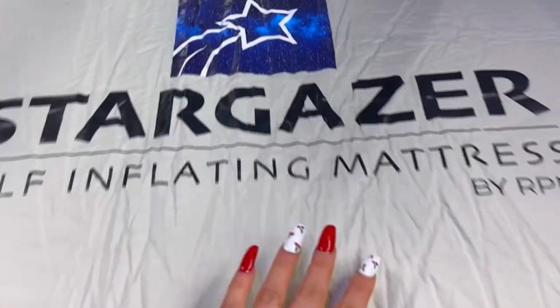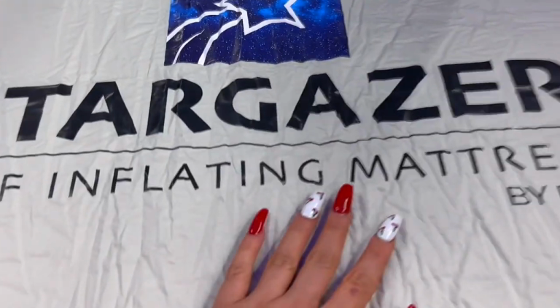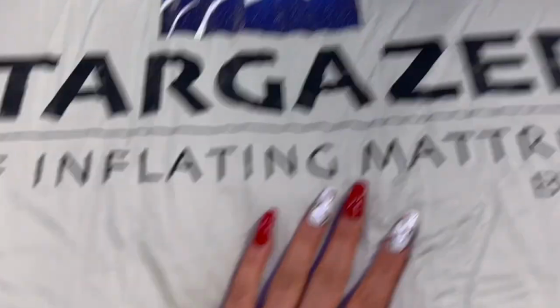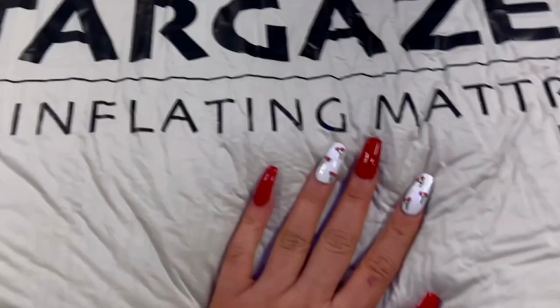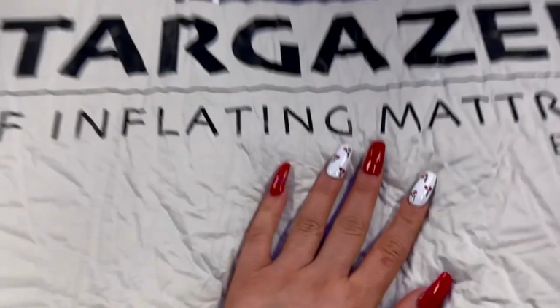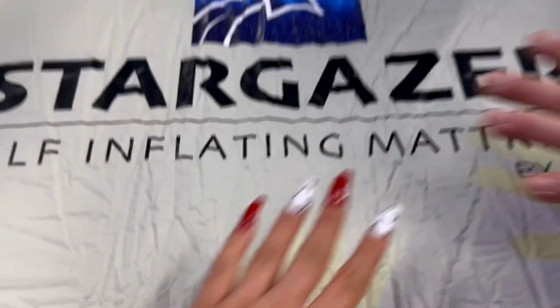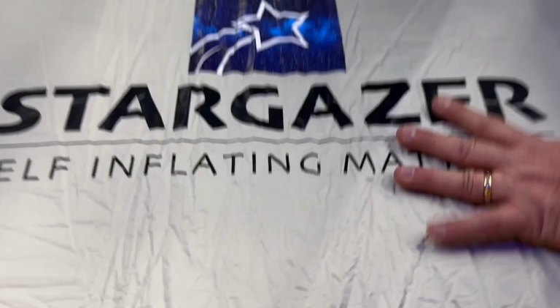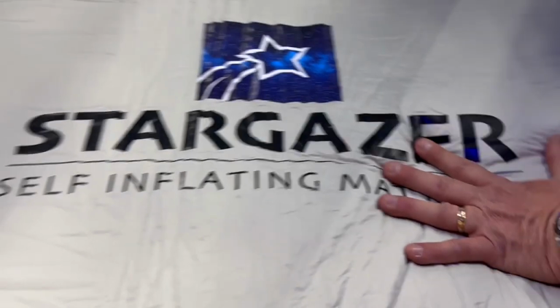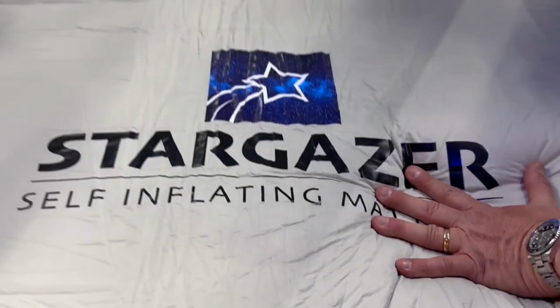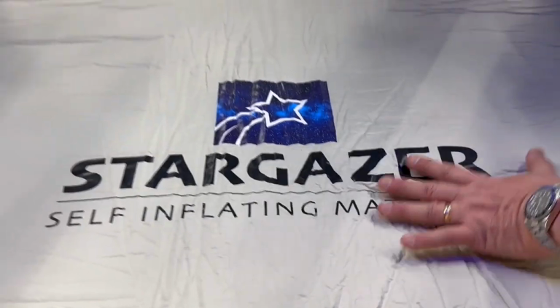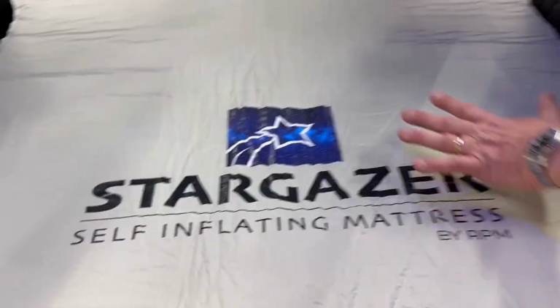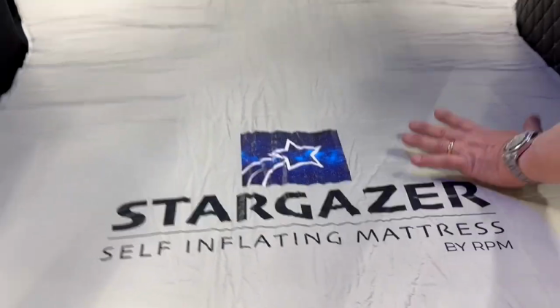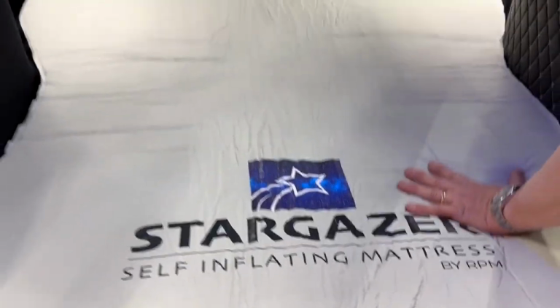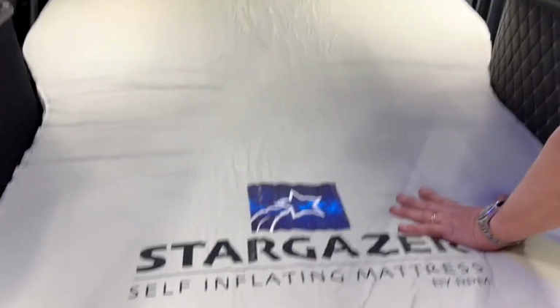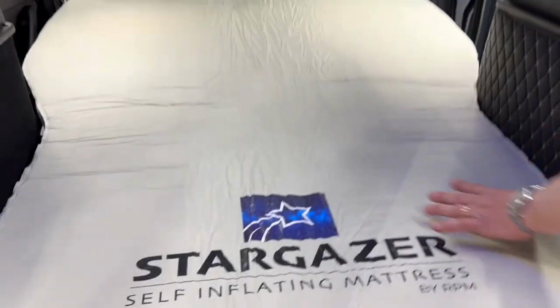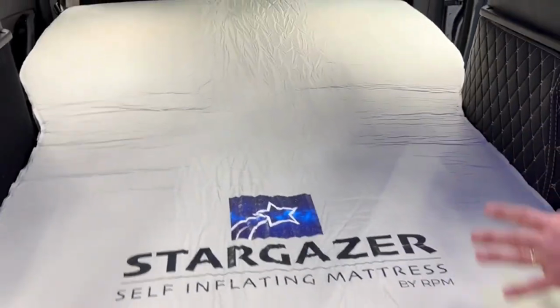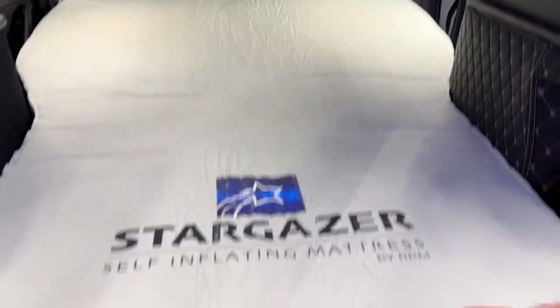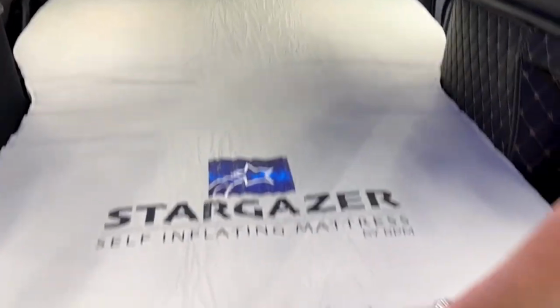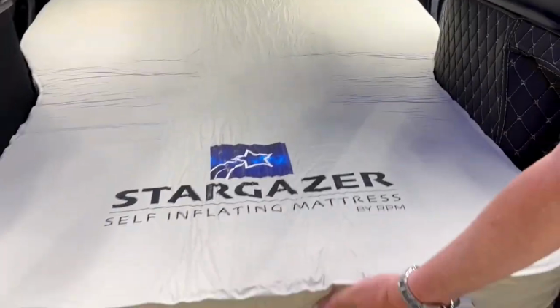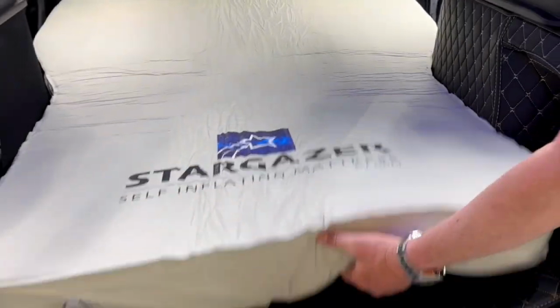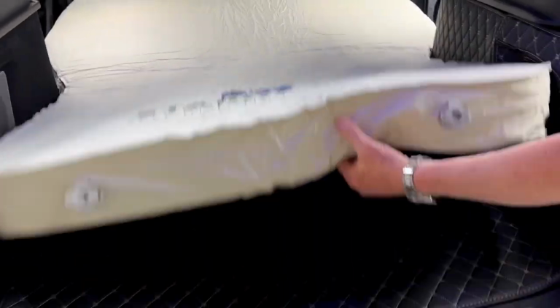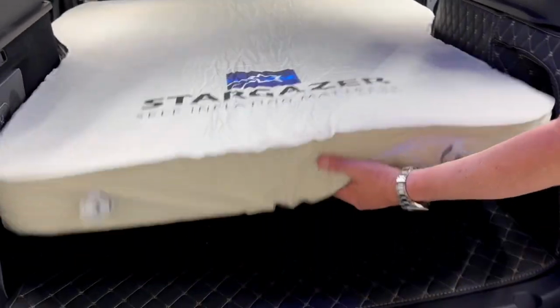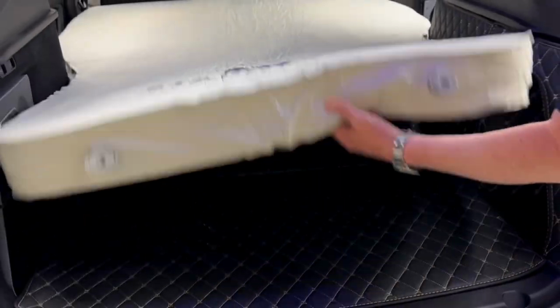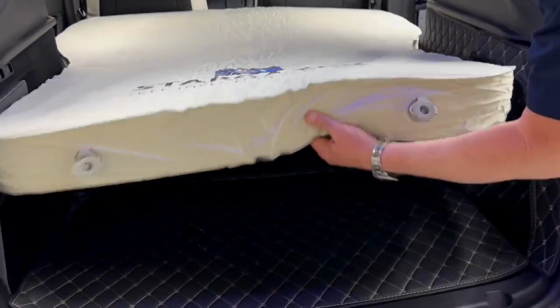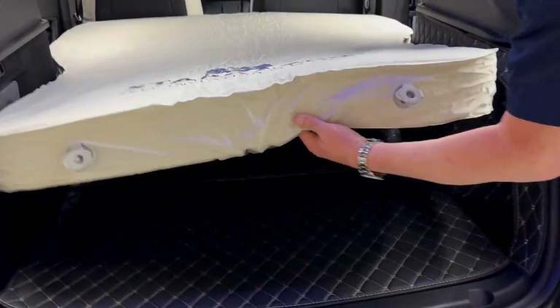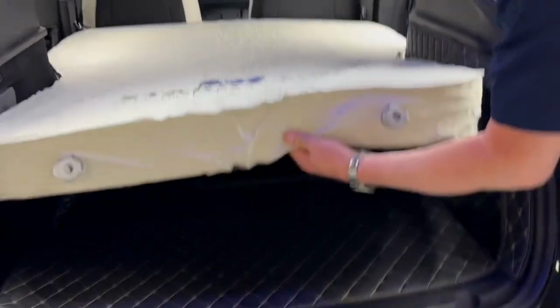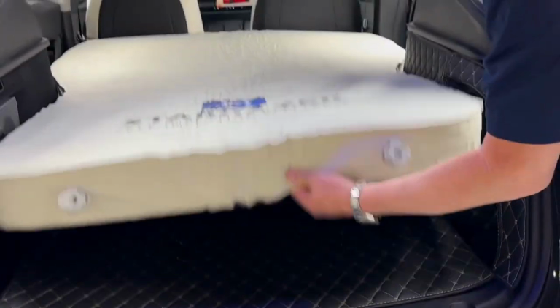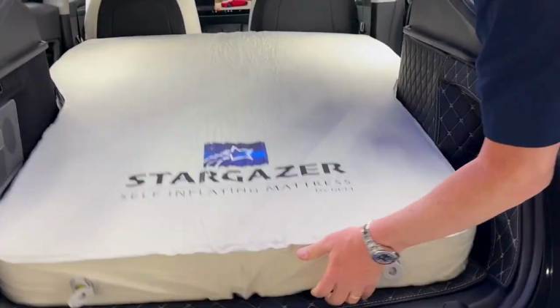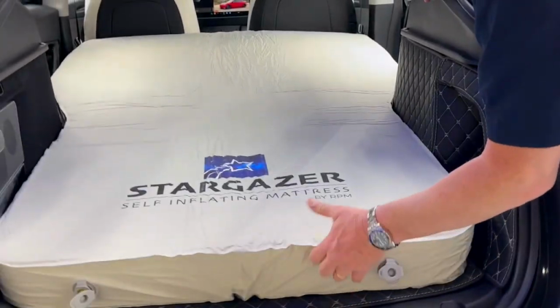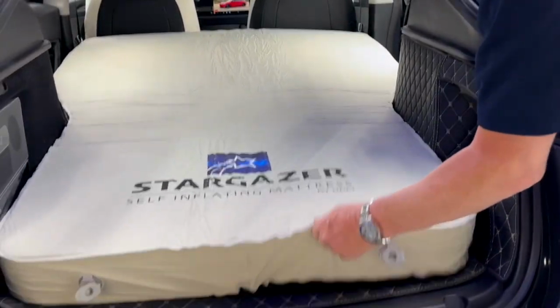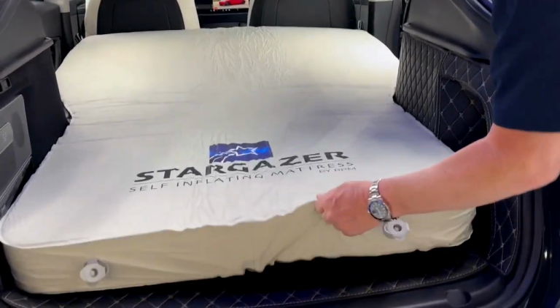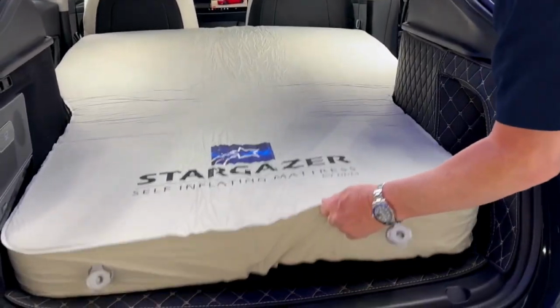So it's inflating now, you can see. Just about done. Takes only a couple minutes.